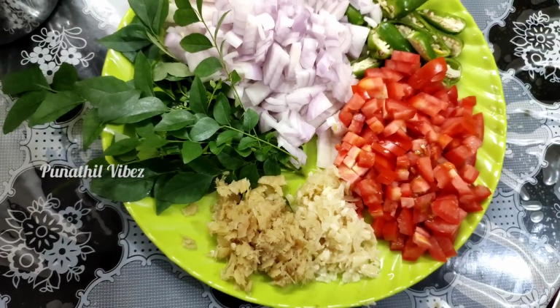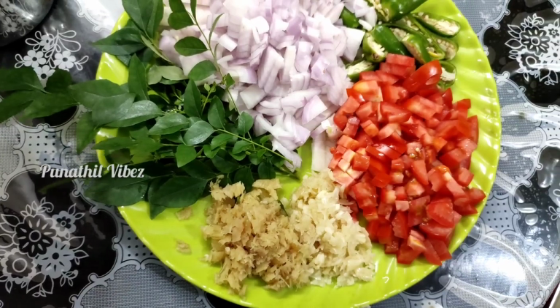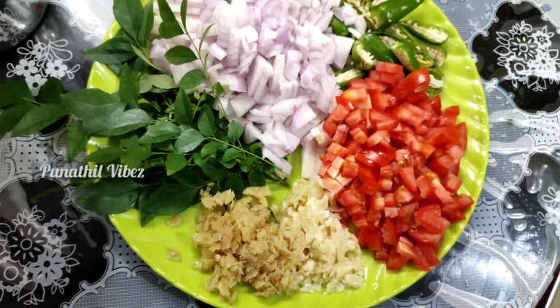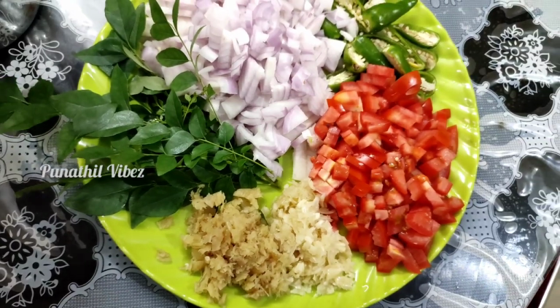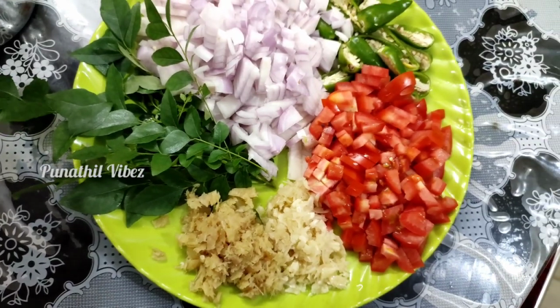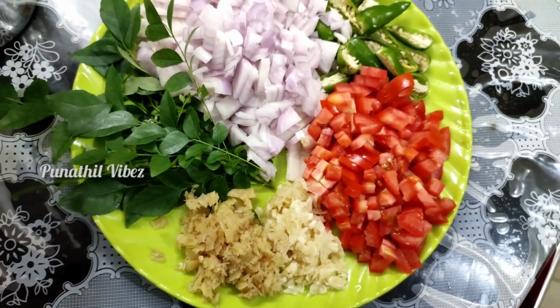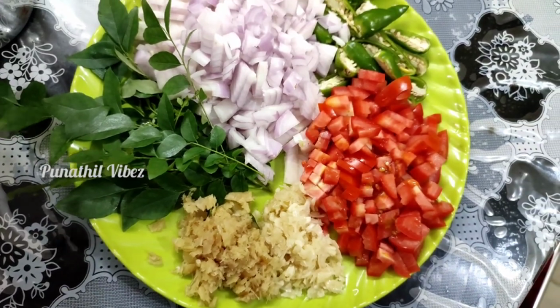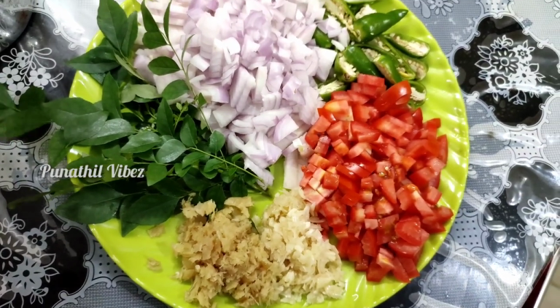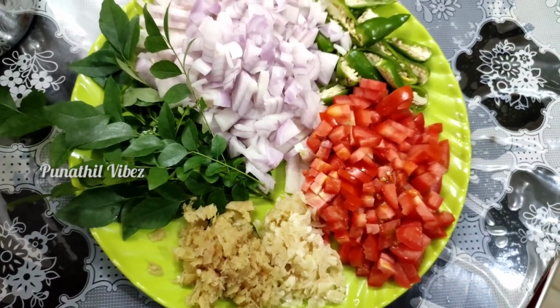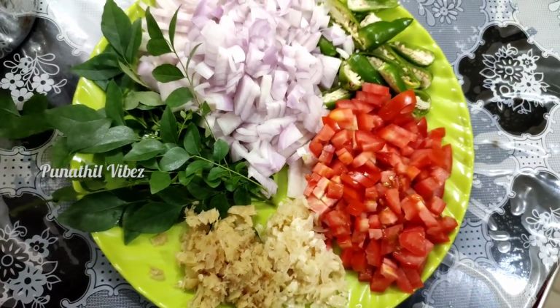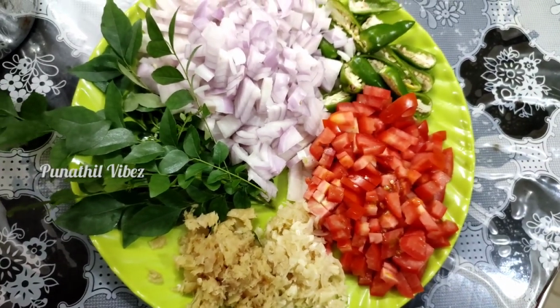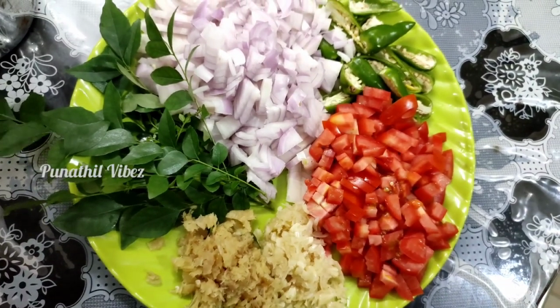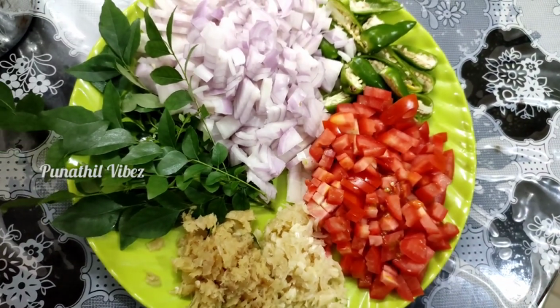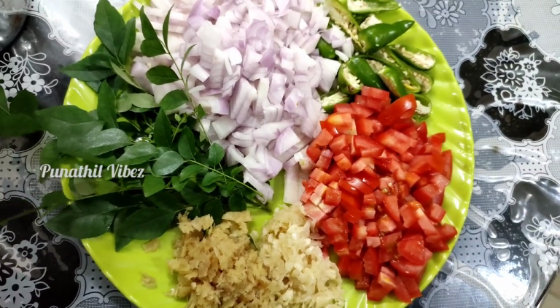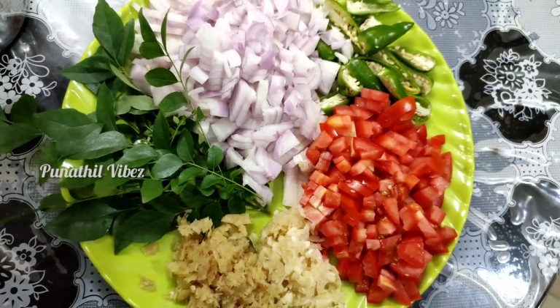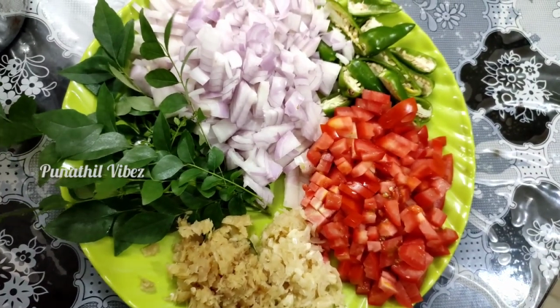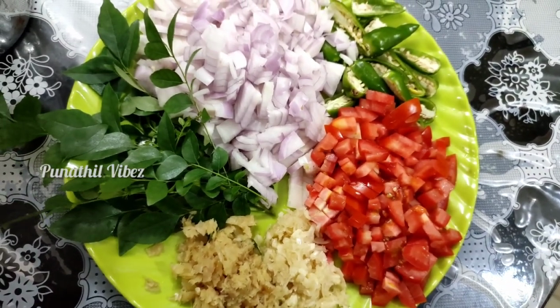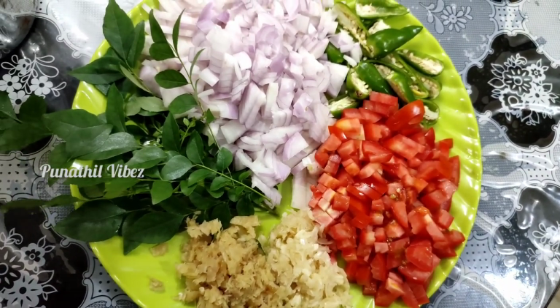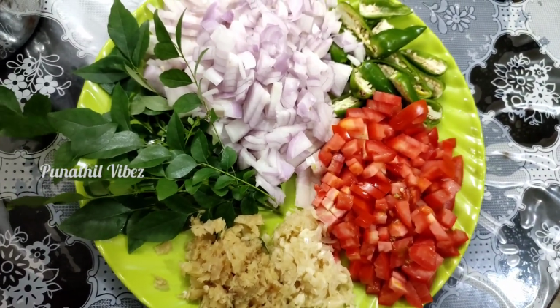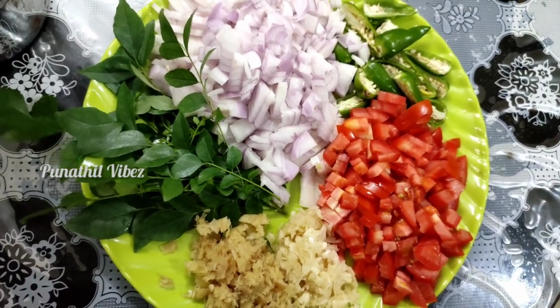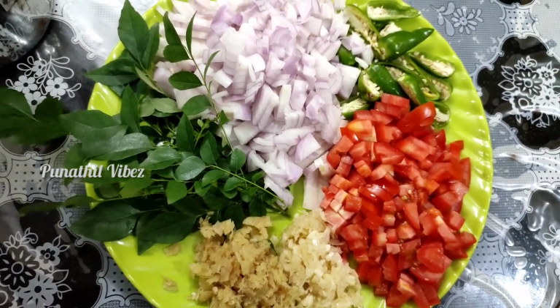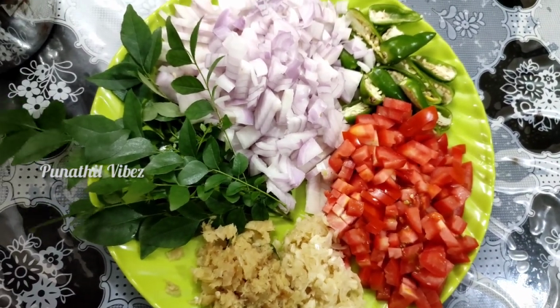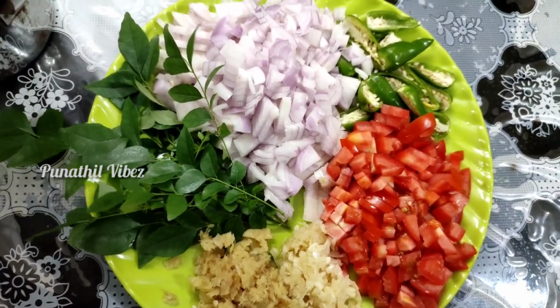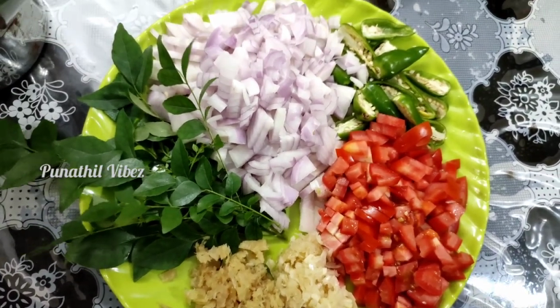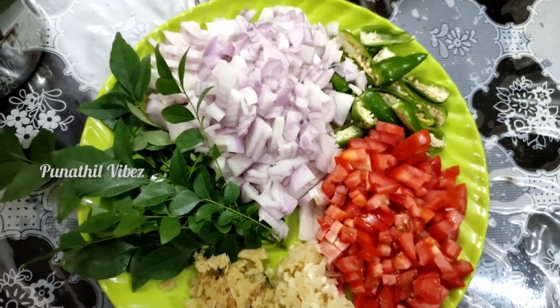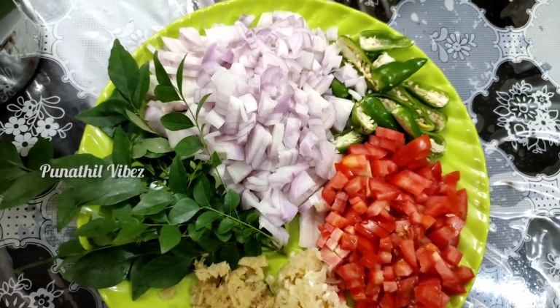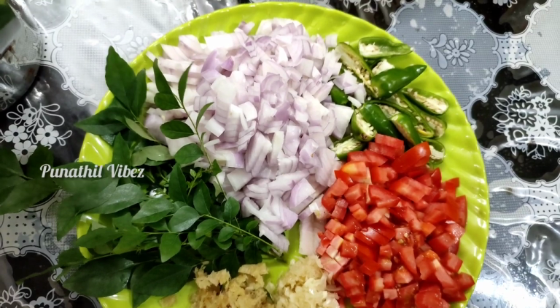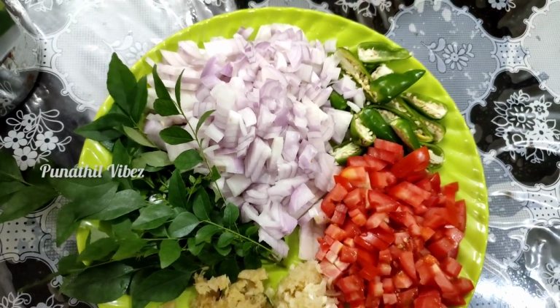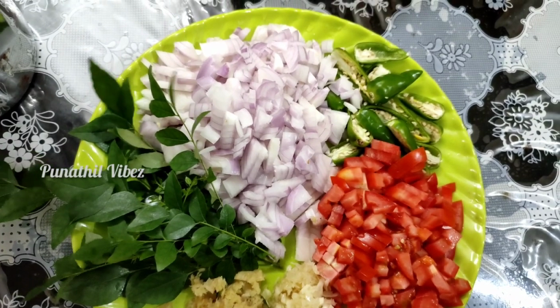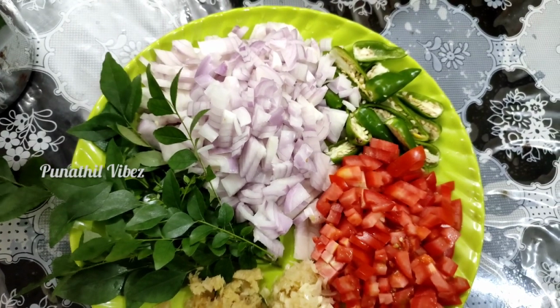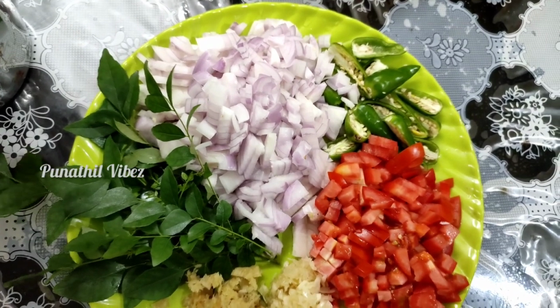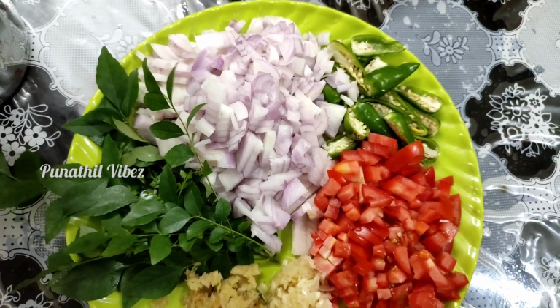I am going to use the ingredients. I am going to cook the crab.